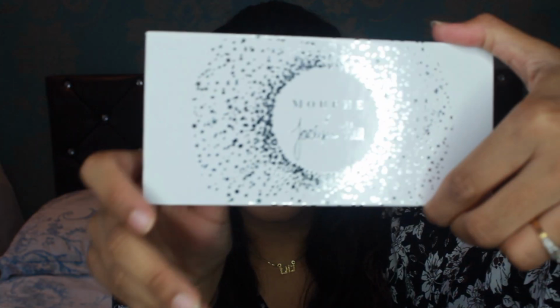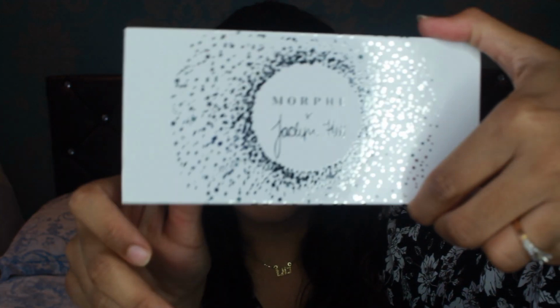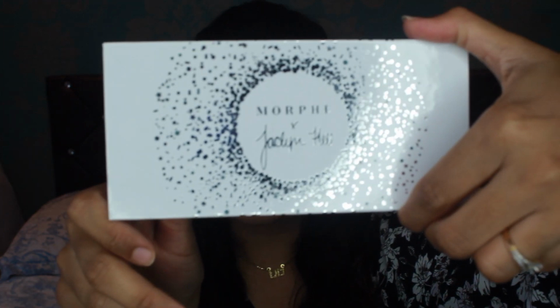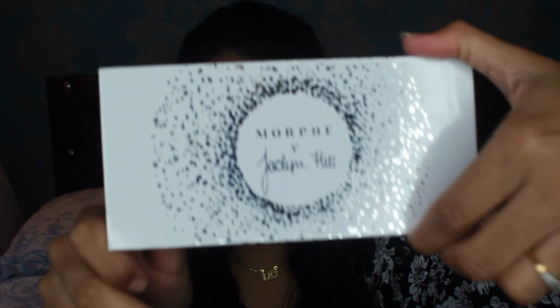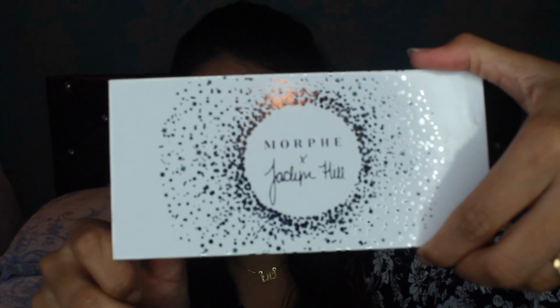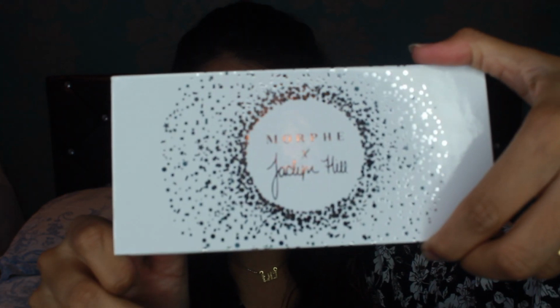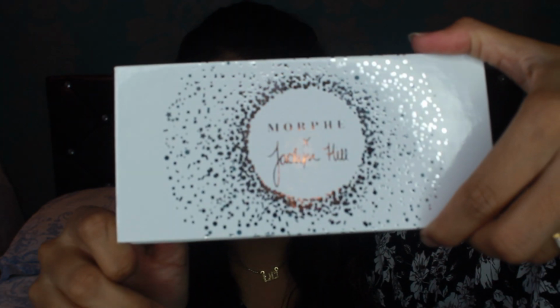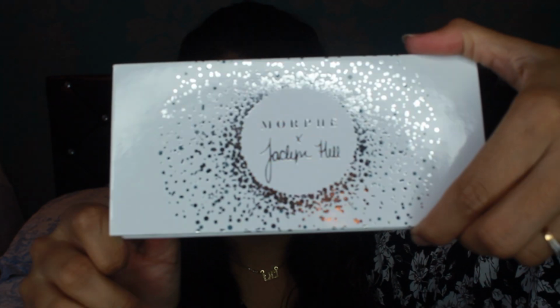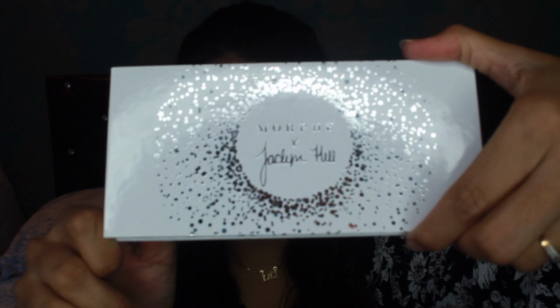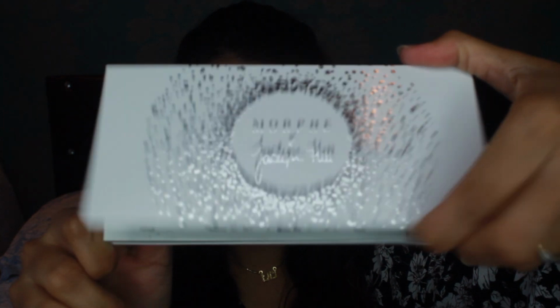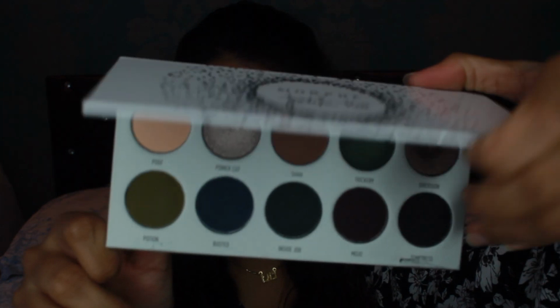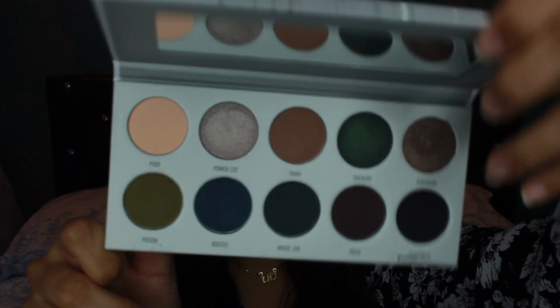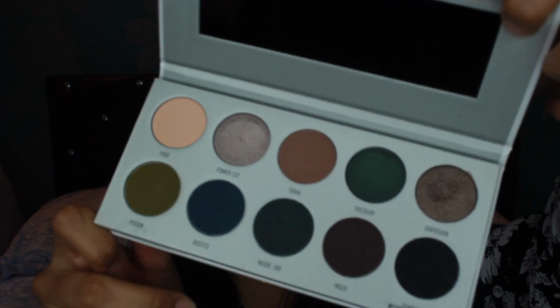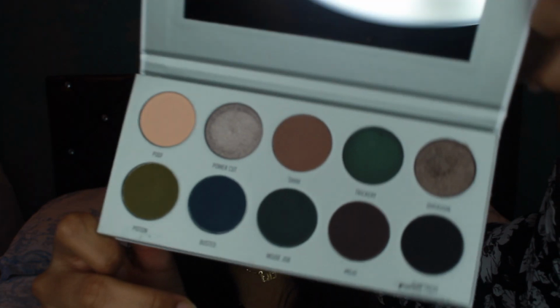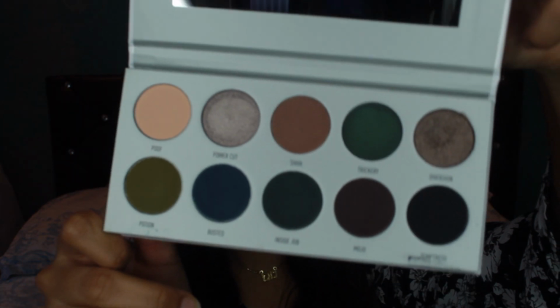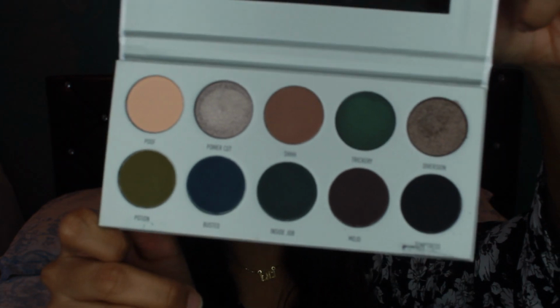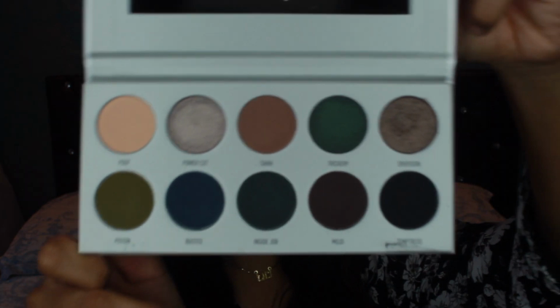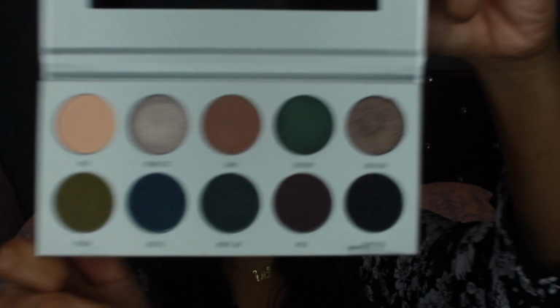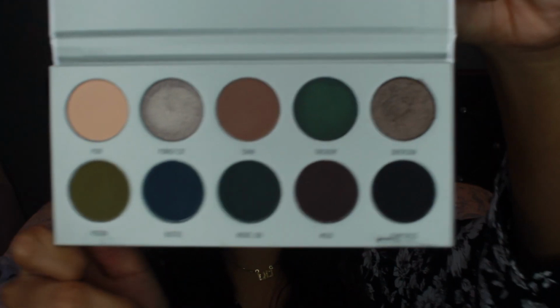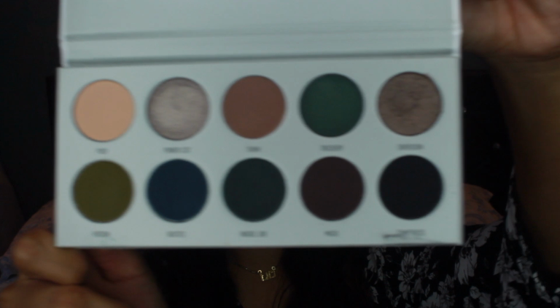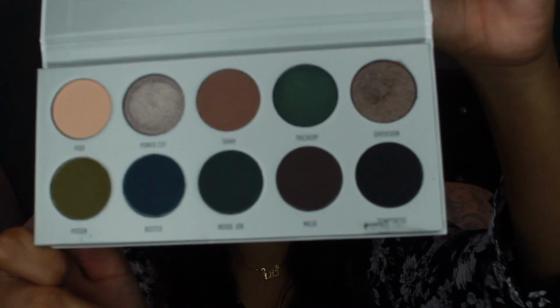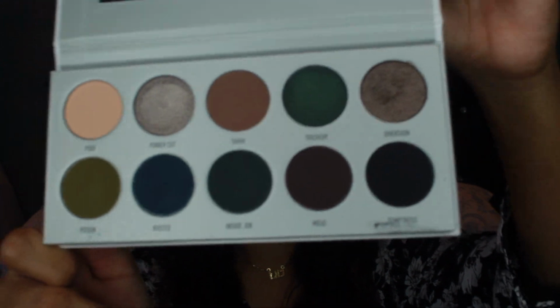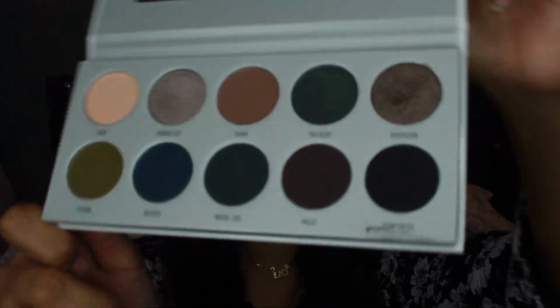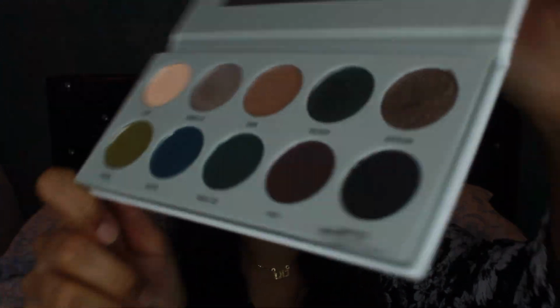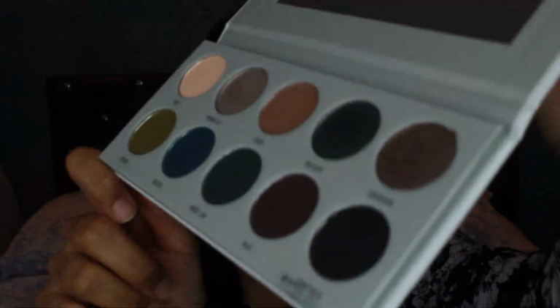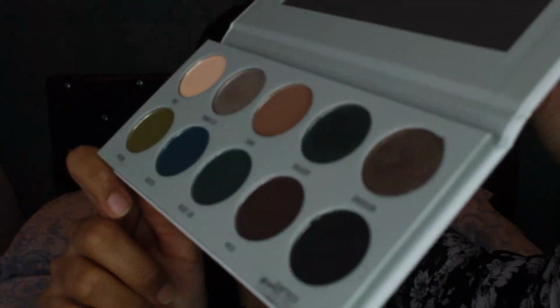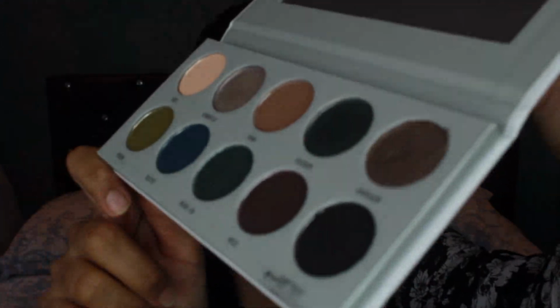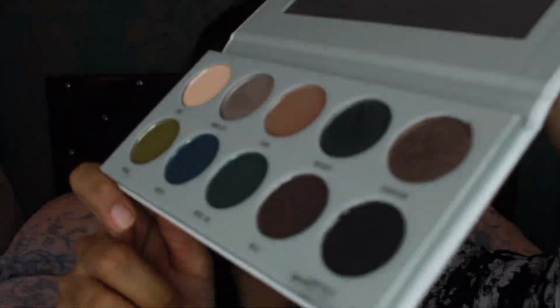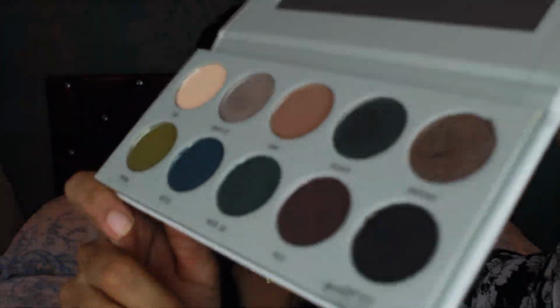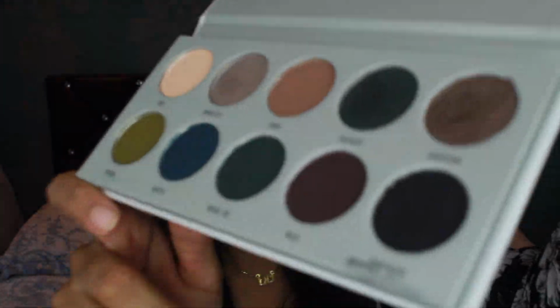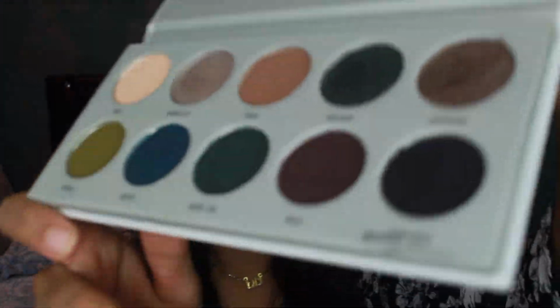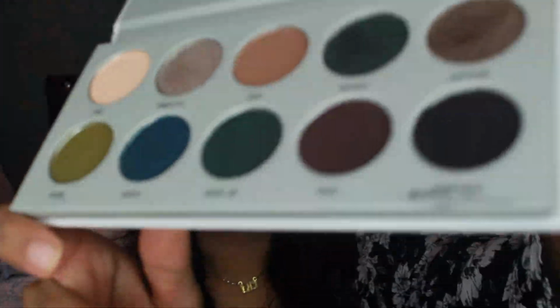It's honestly one of the most beautiful palettes there is. So keep on watching this video, it's going to be a little bit more voiceover, so stay tuned.